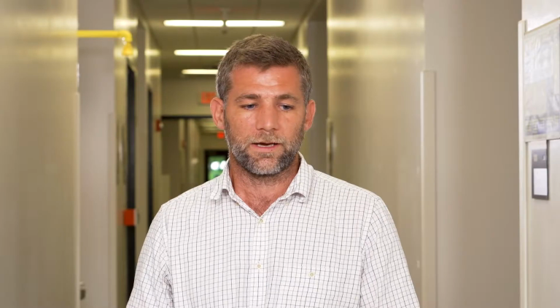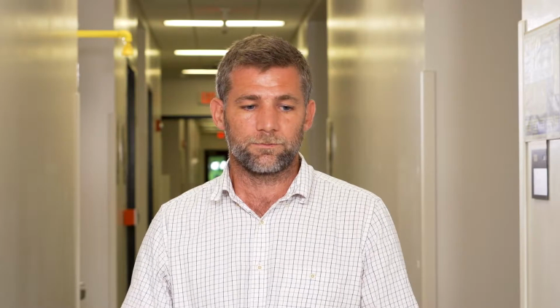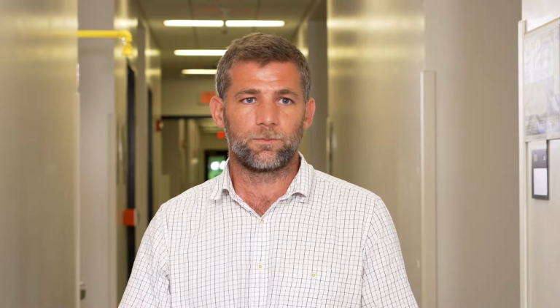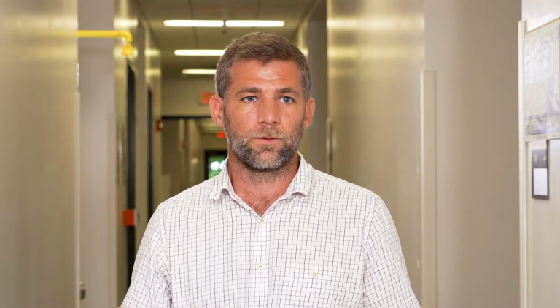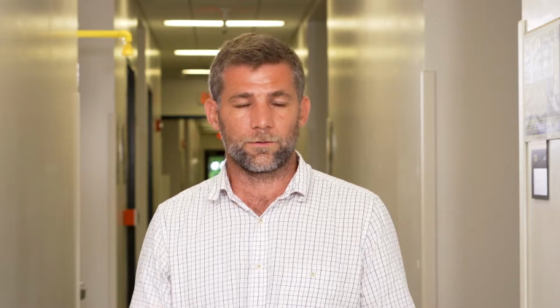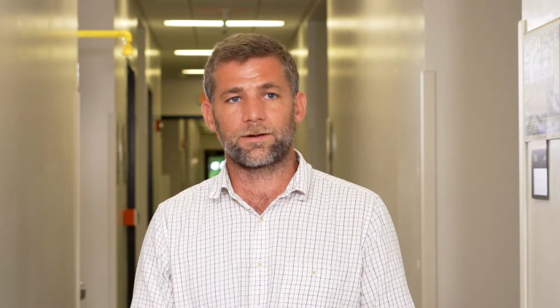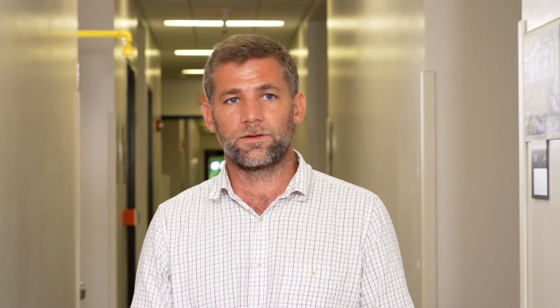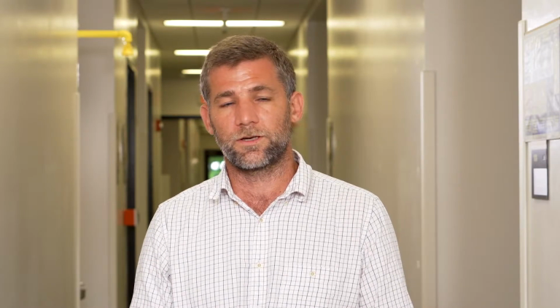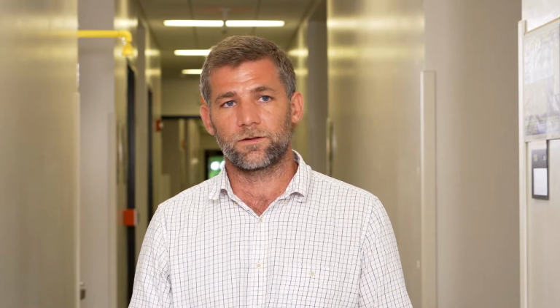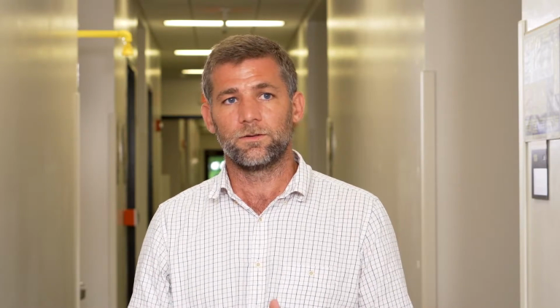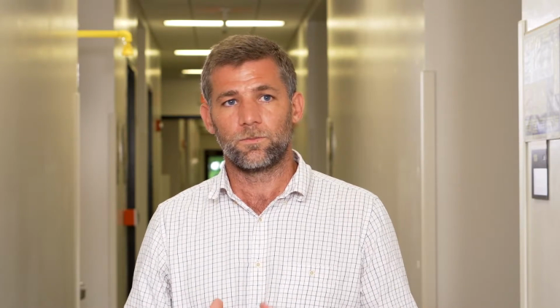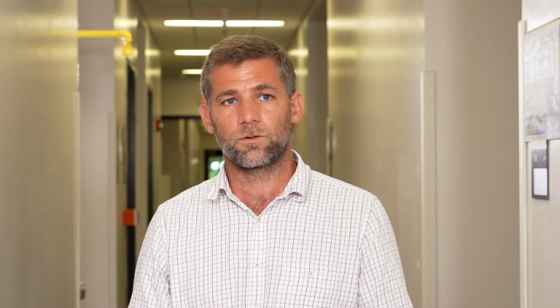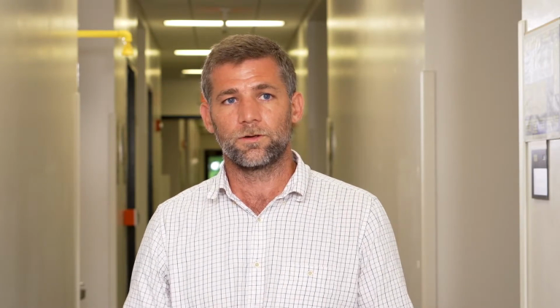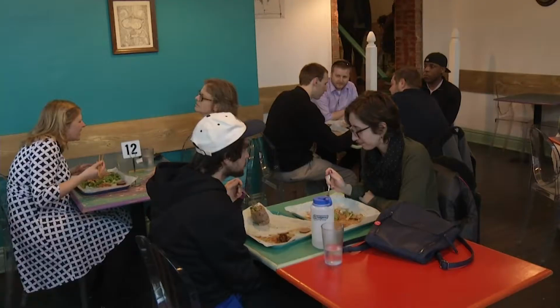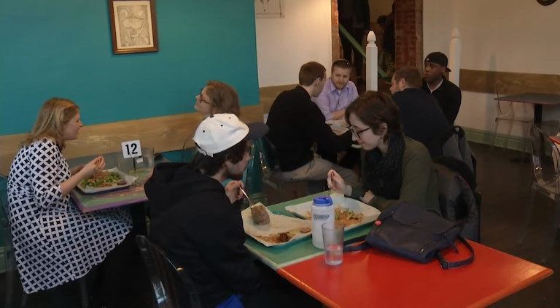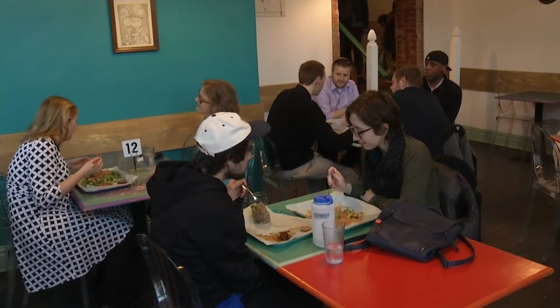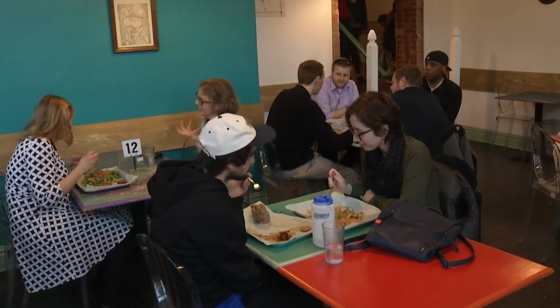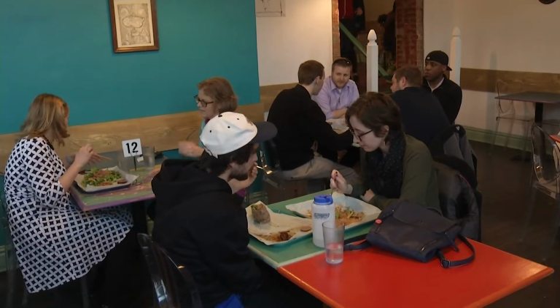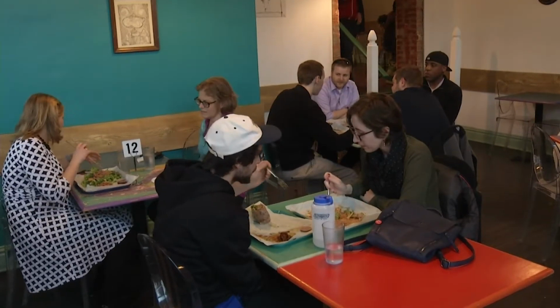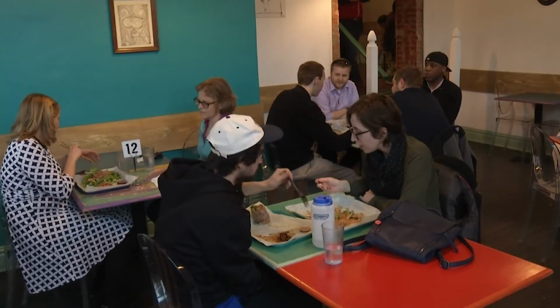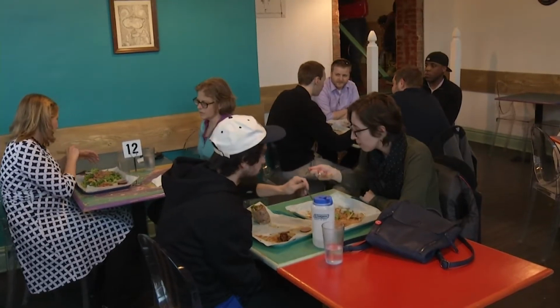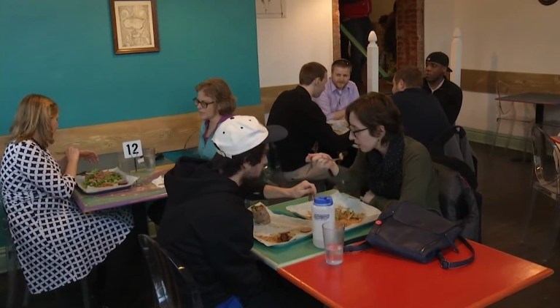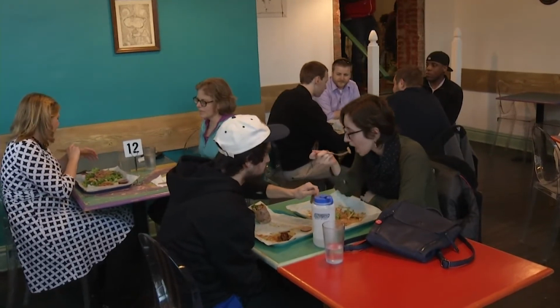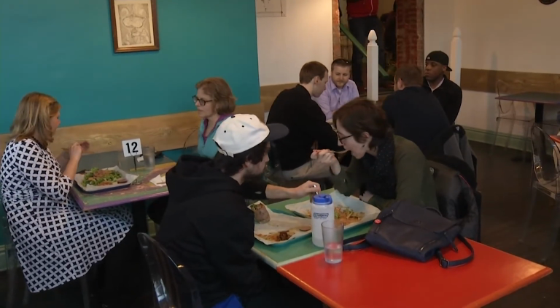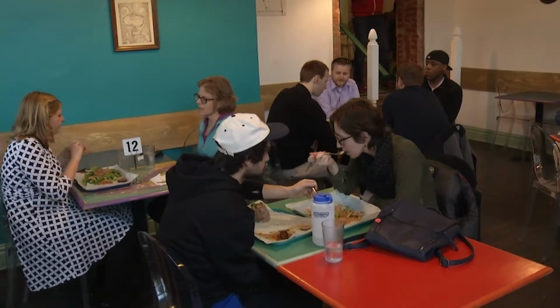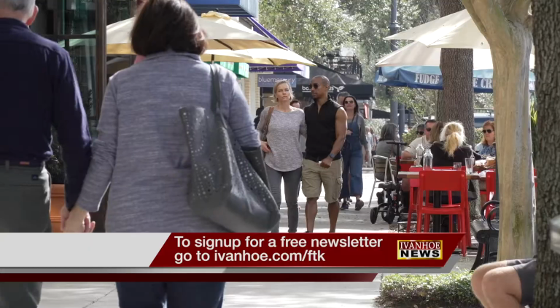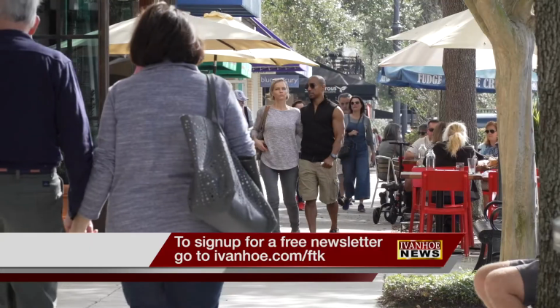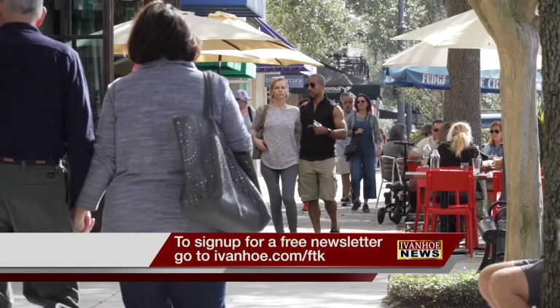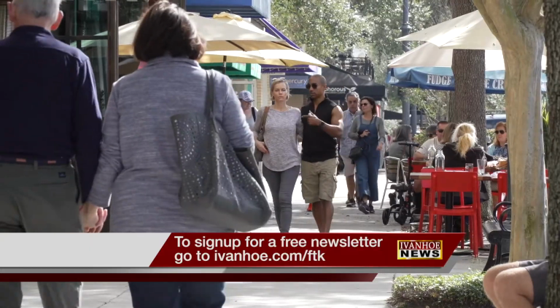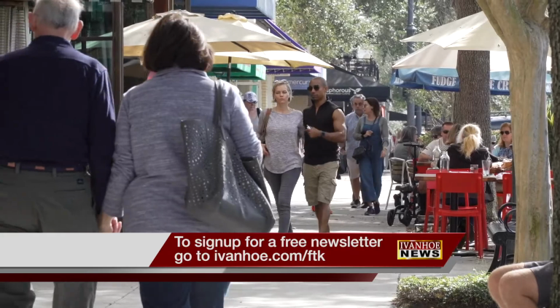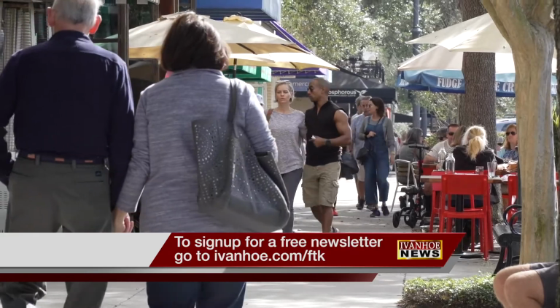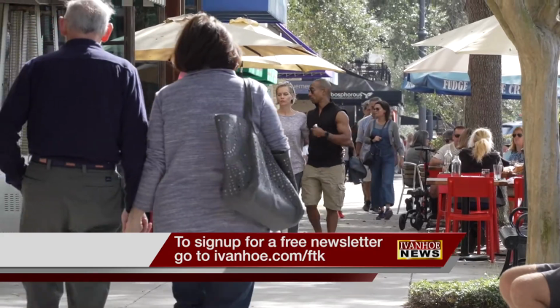Have people interact with each other more and bring back a little normalcy. I'm Marty Salt reporting.